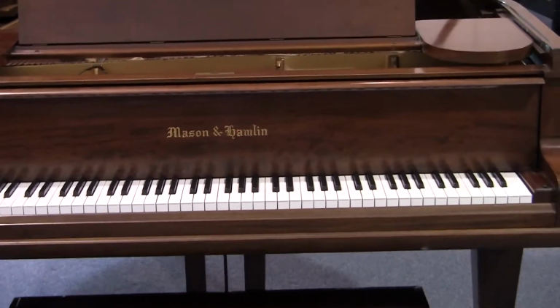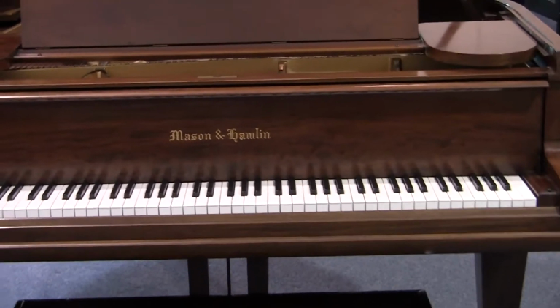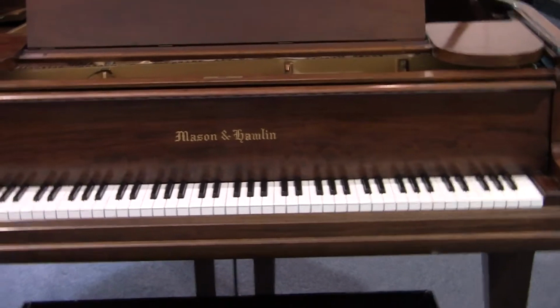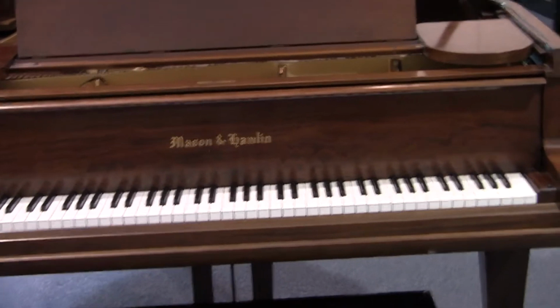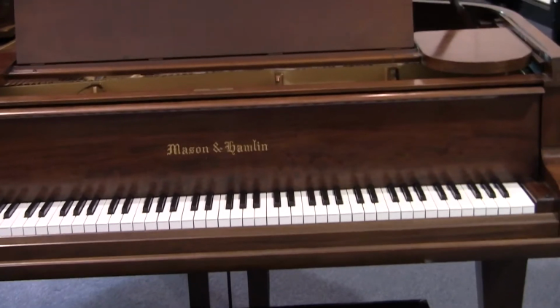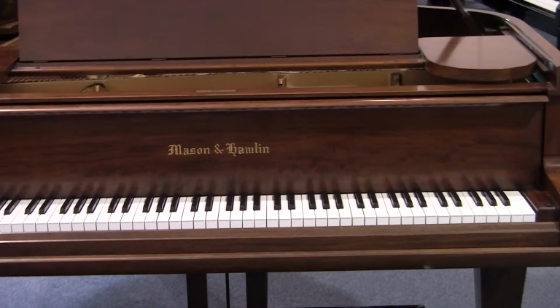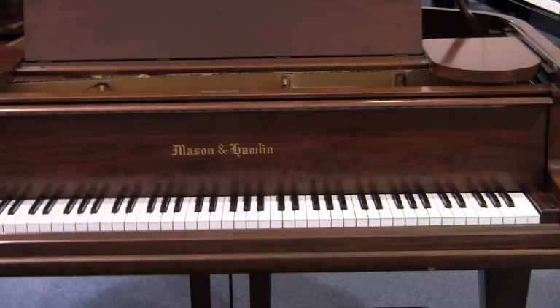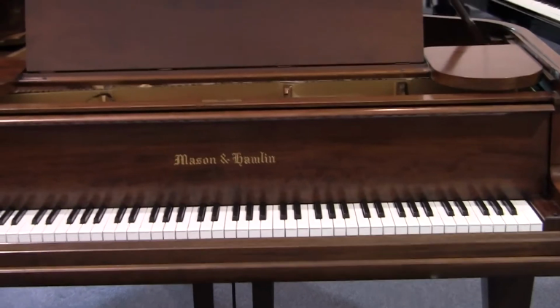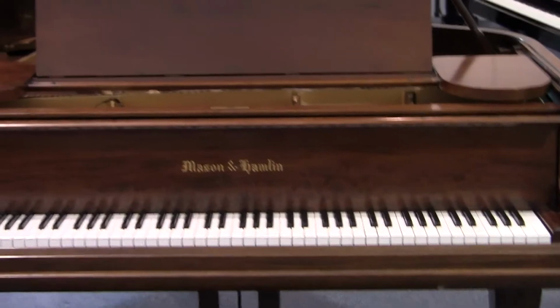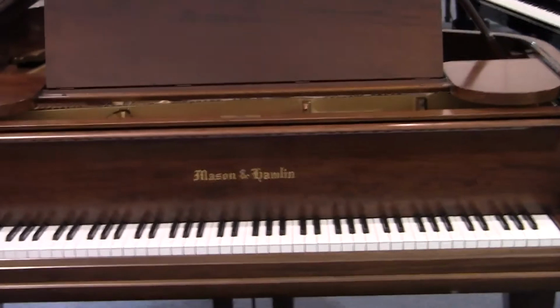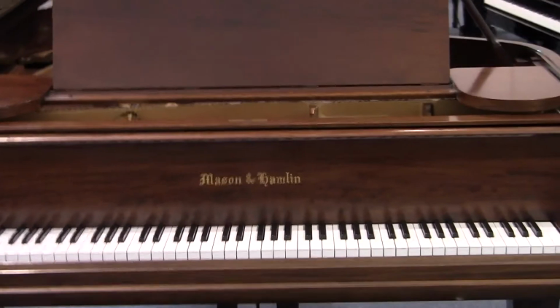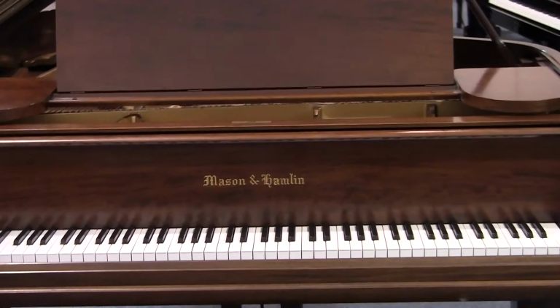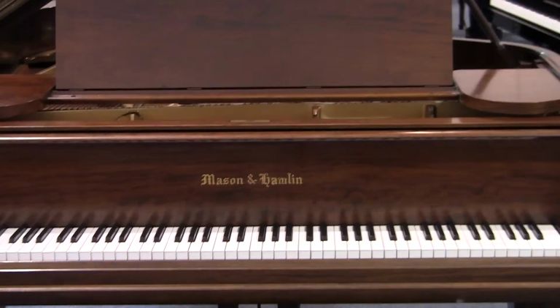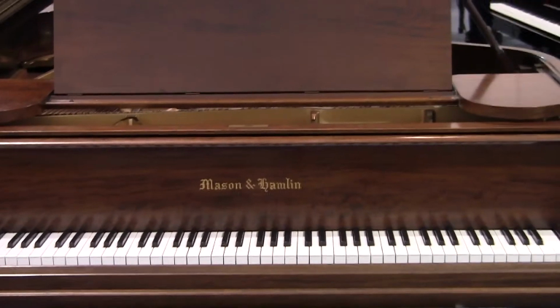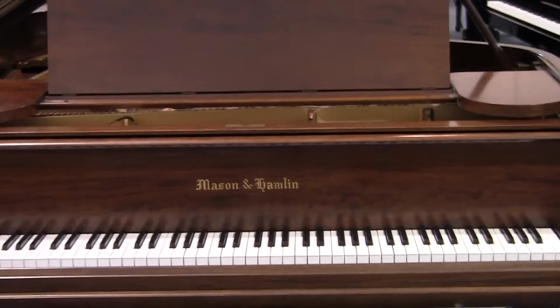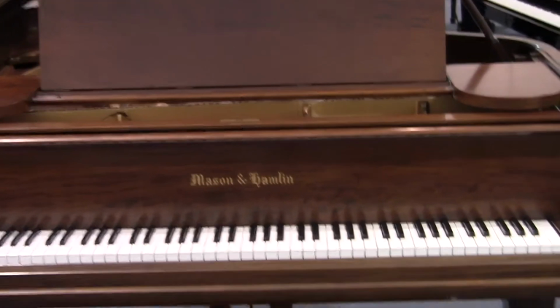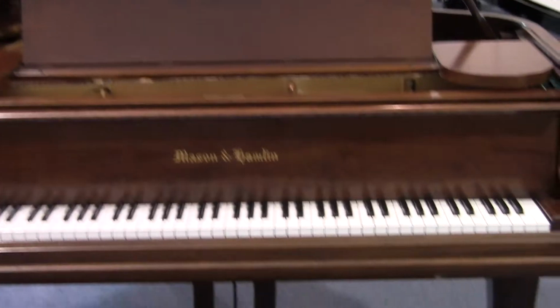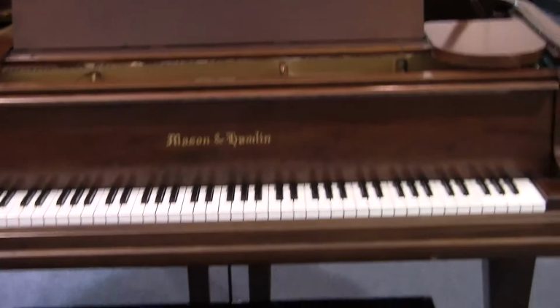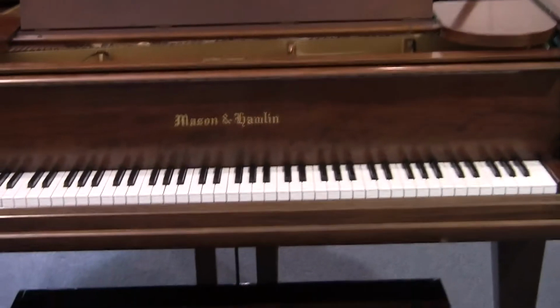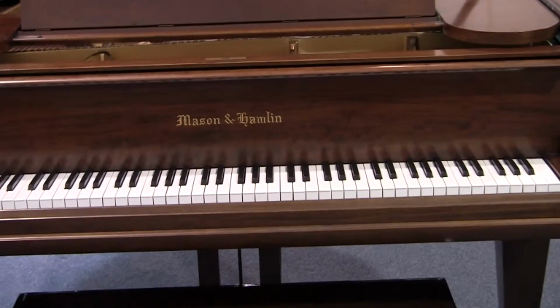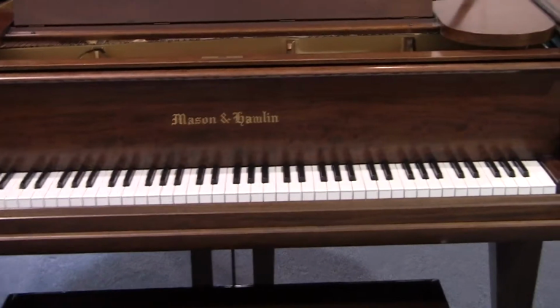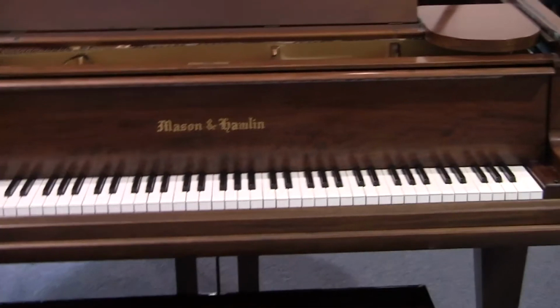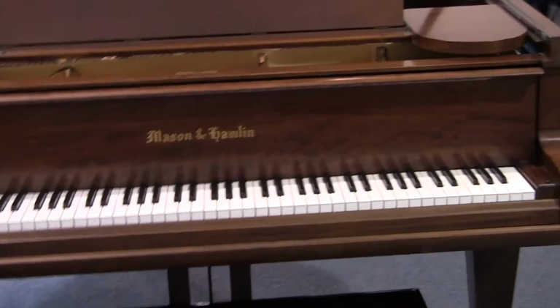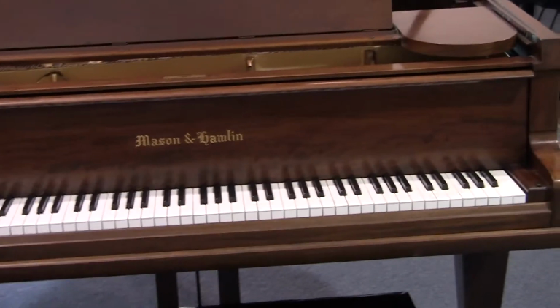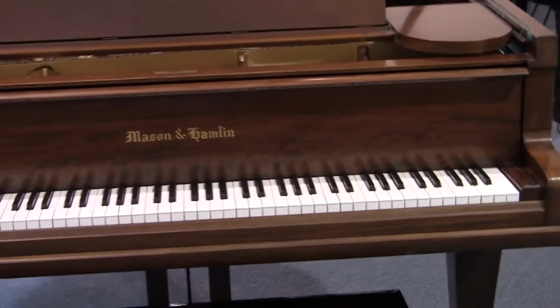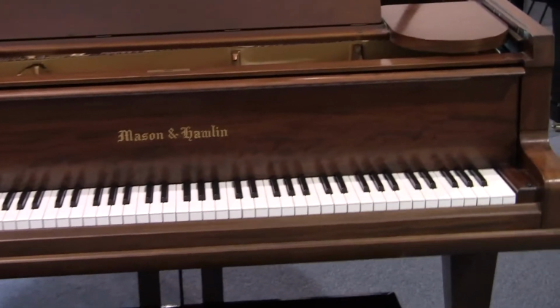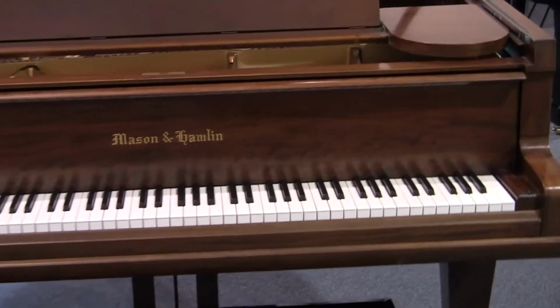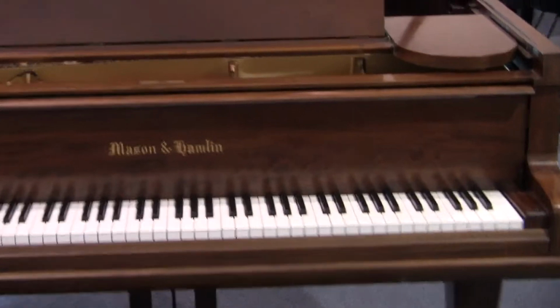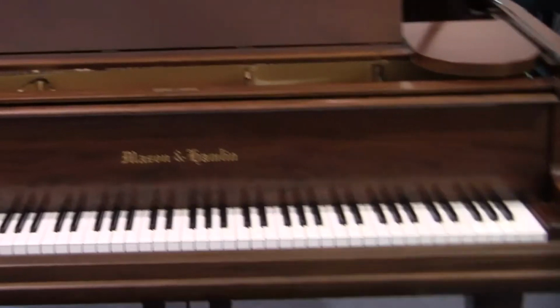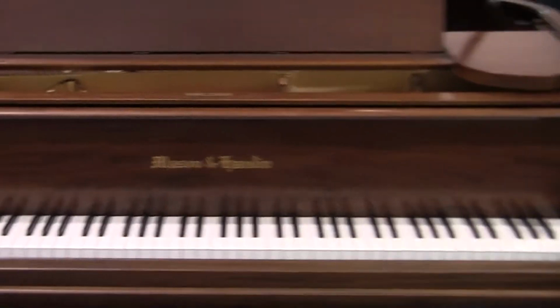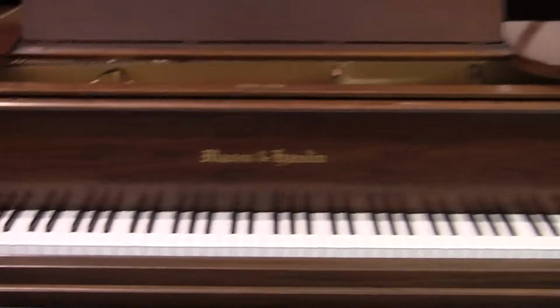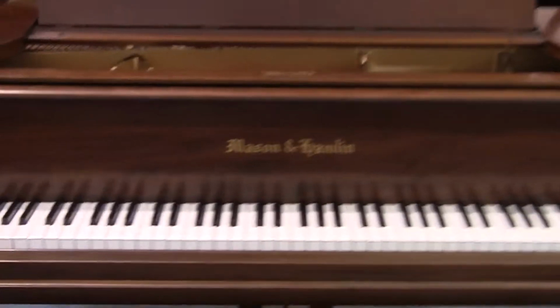We just got this piano in. This piano was rebuilt about 11 years ago, with very little use since it's been rebuilt.